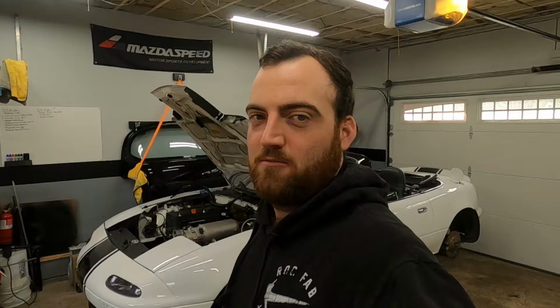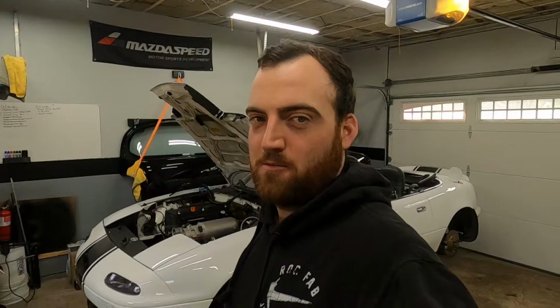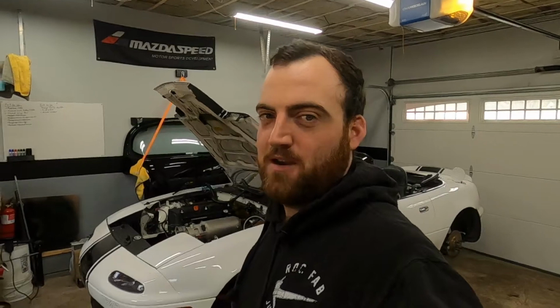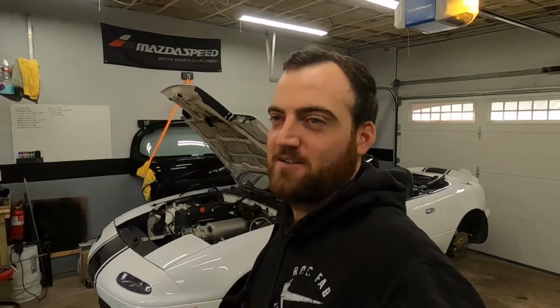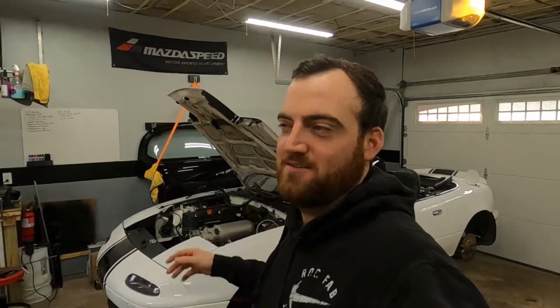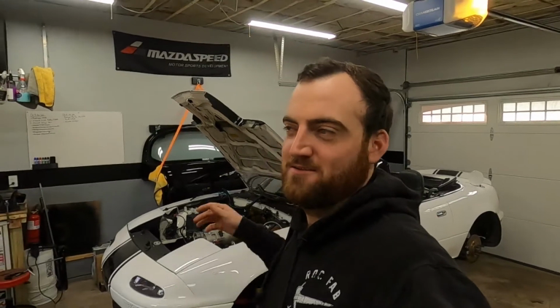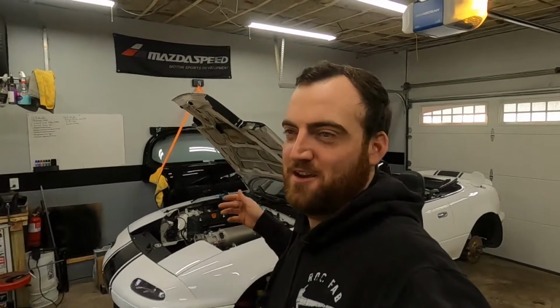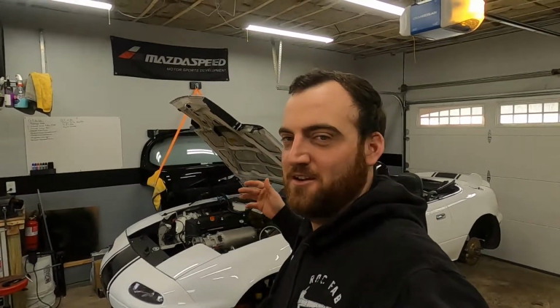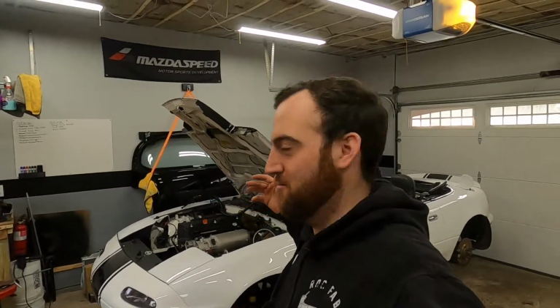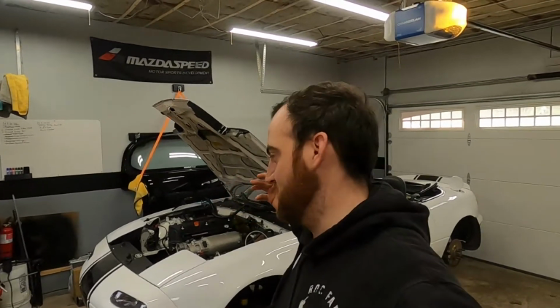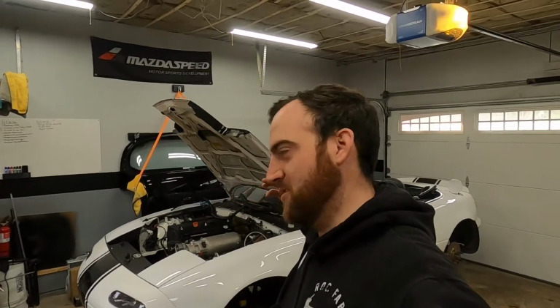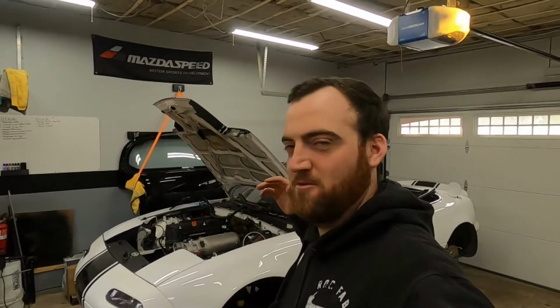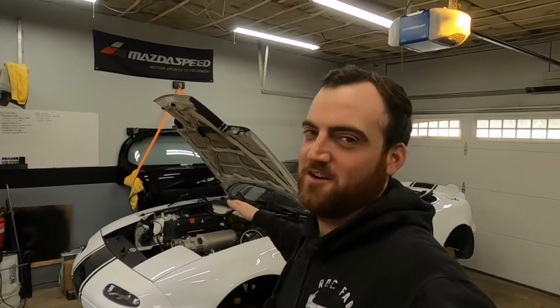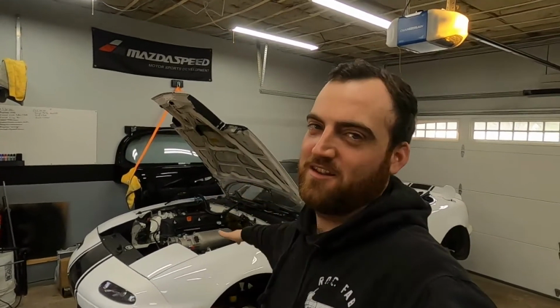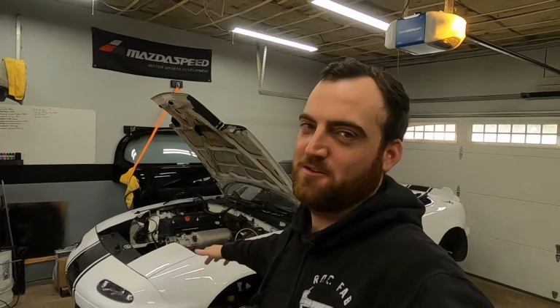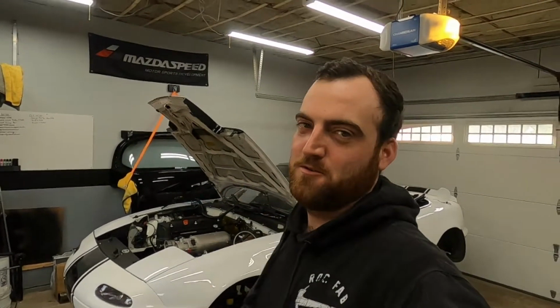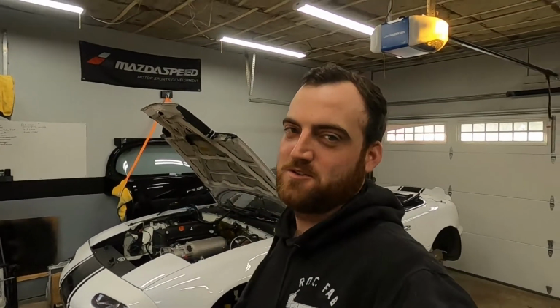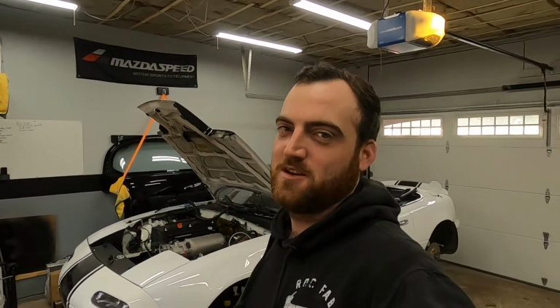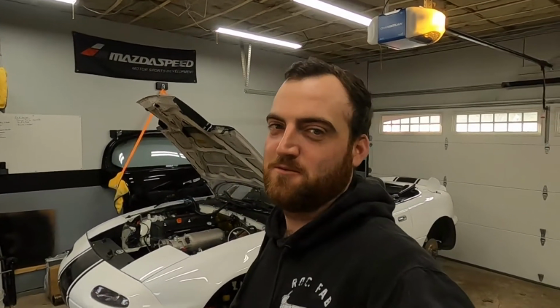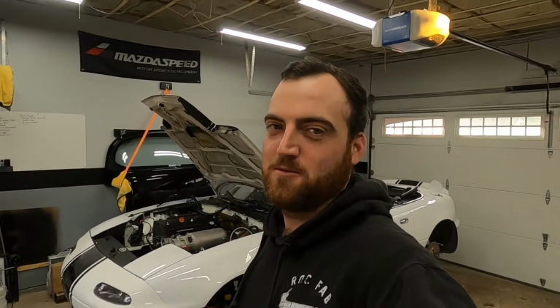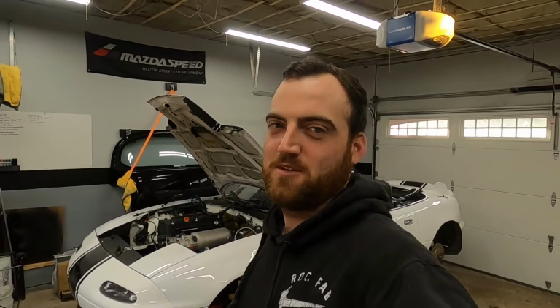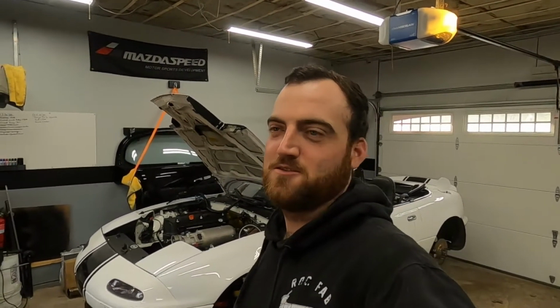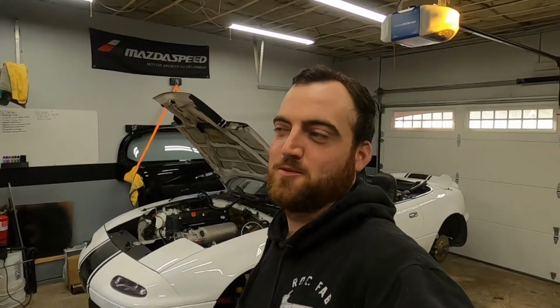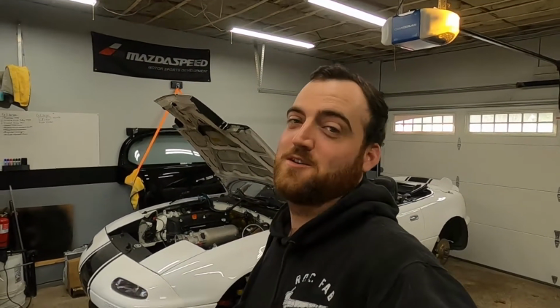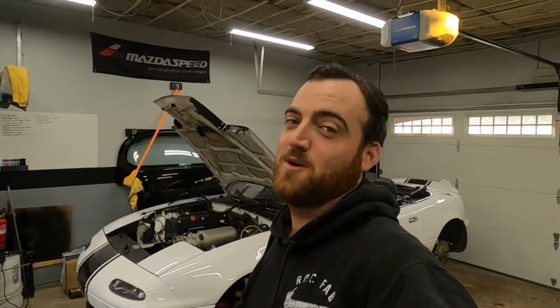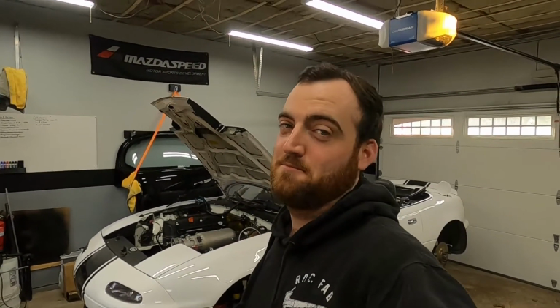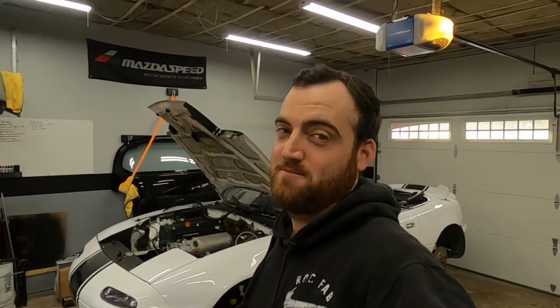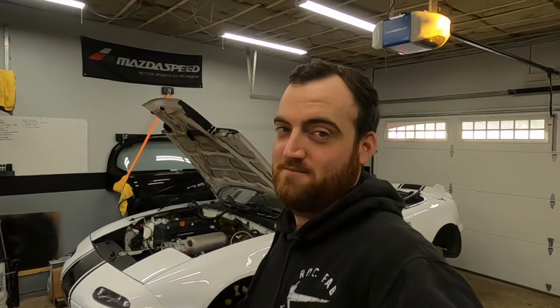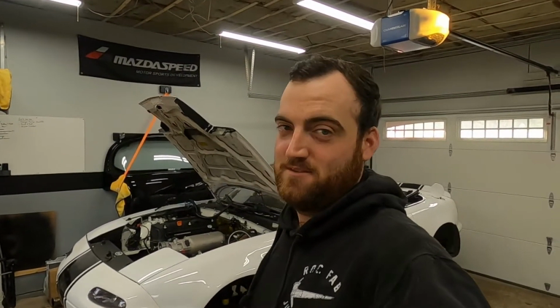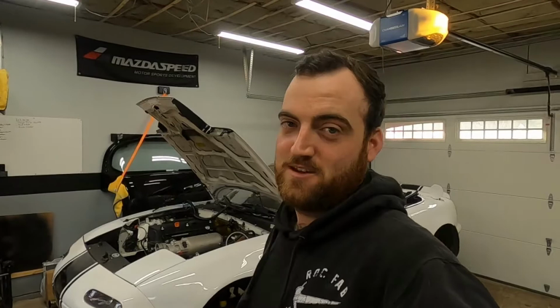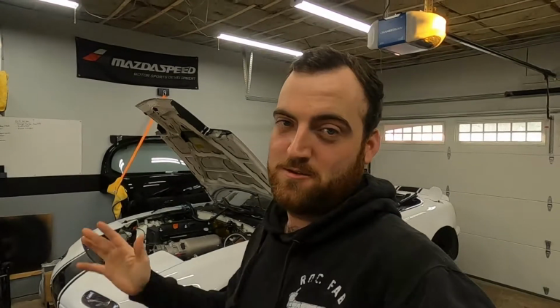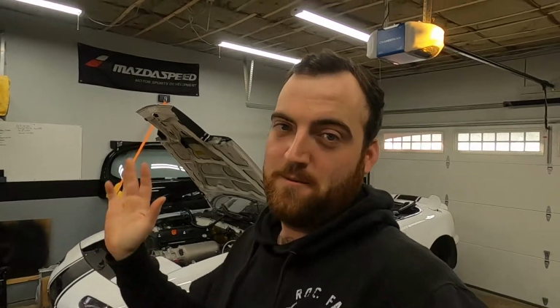Welcome back. Today we're going to start working on the intercooler setup for the Turbo K-Swap. Let's get to it.